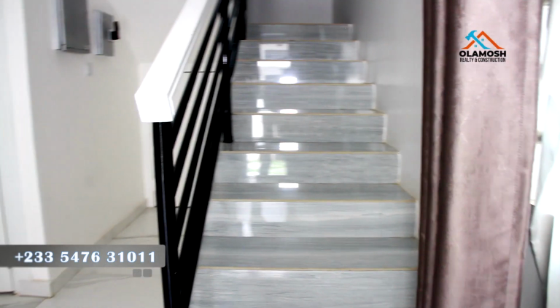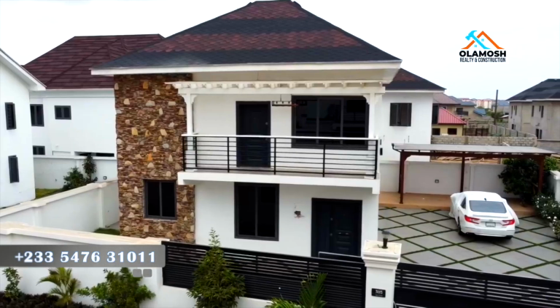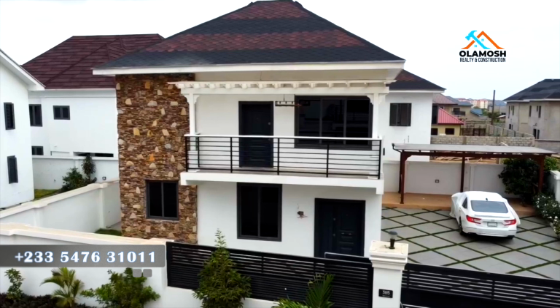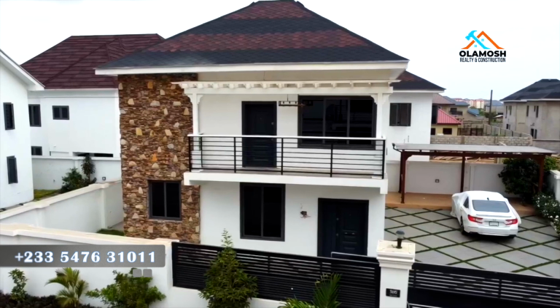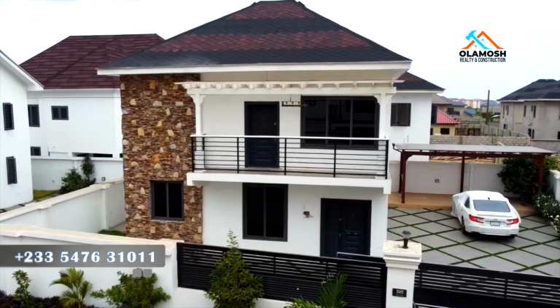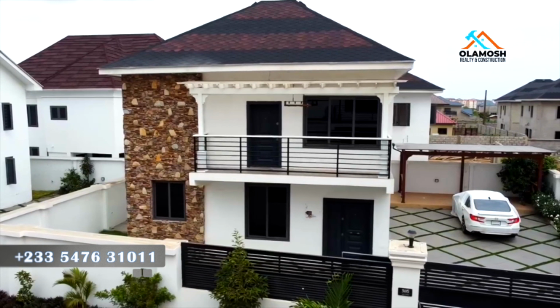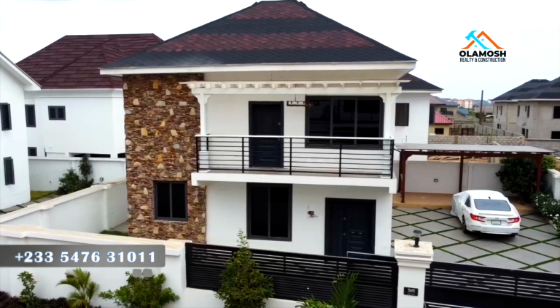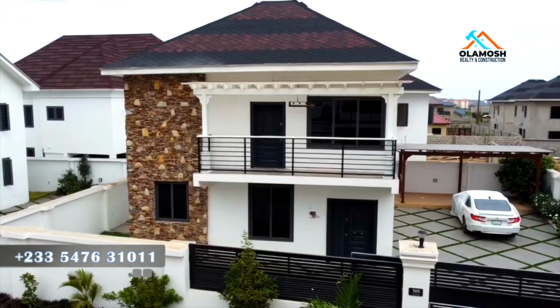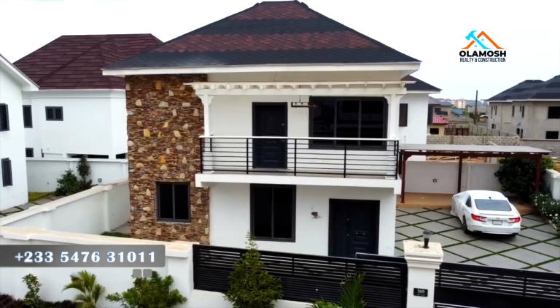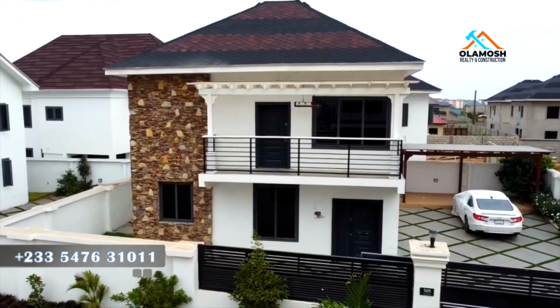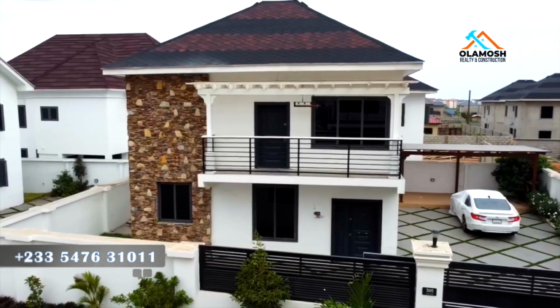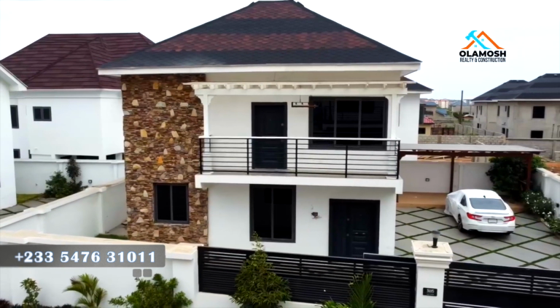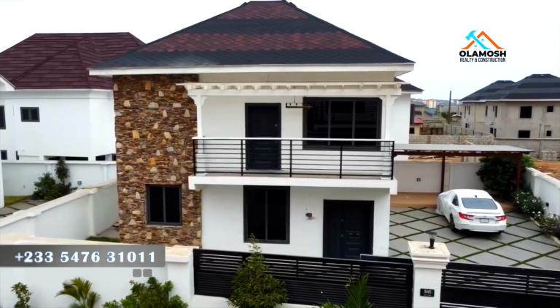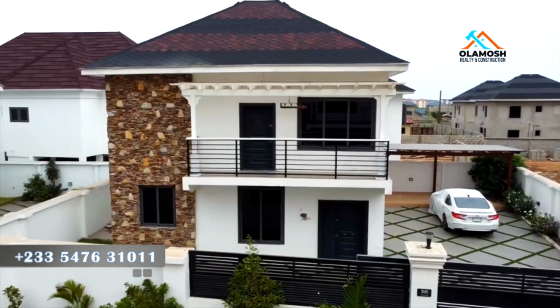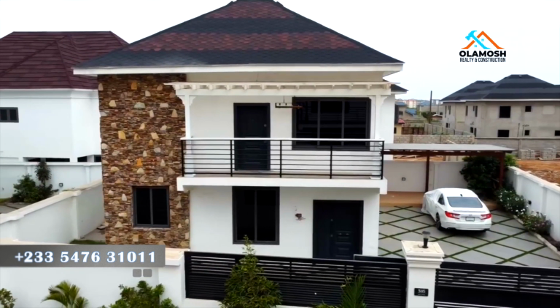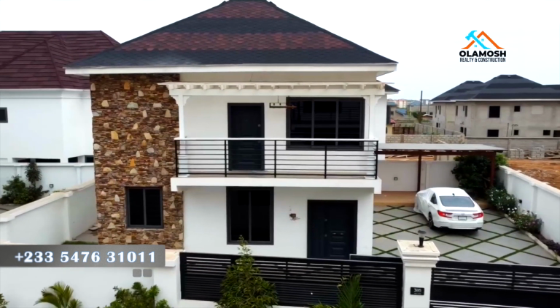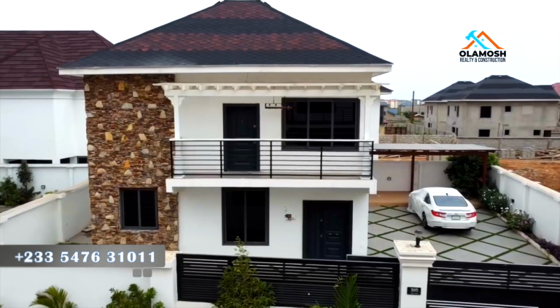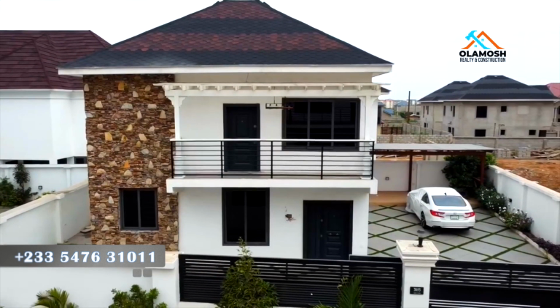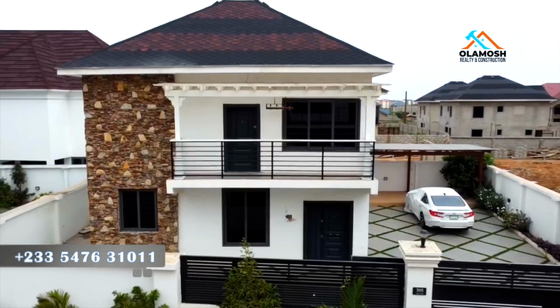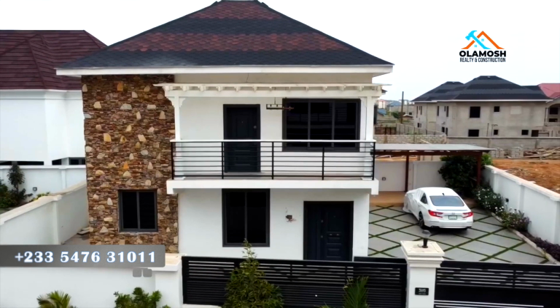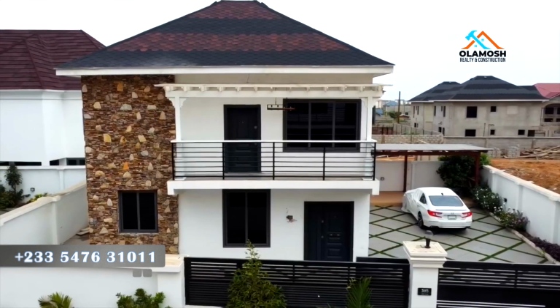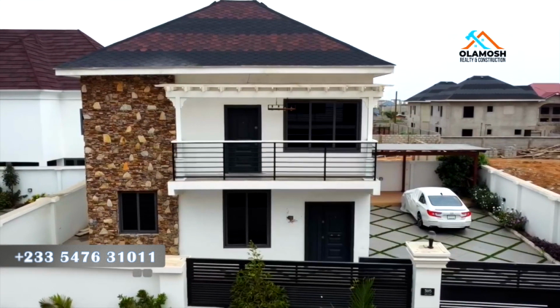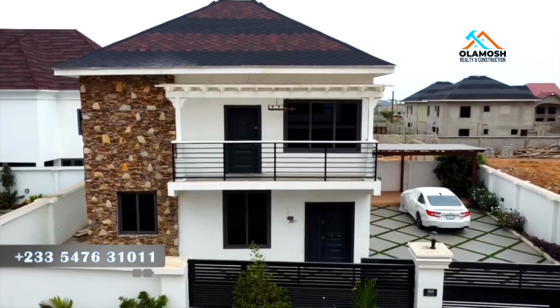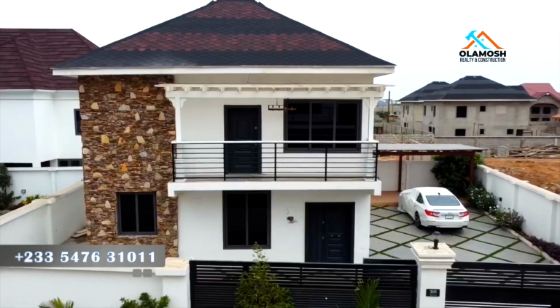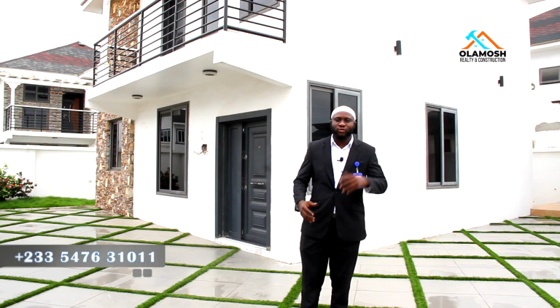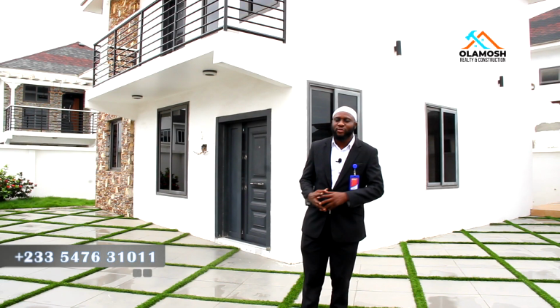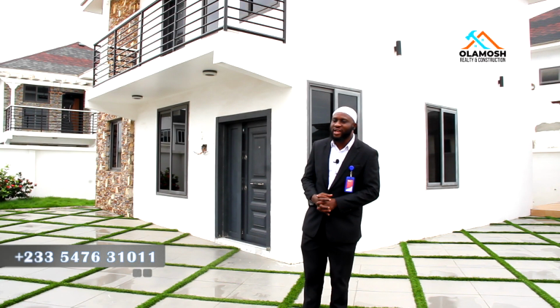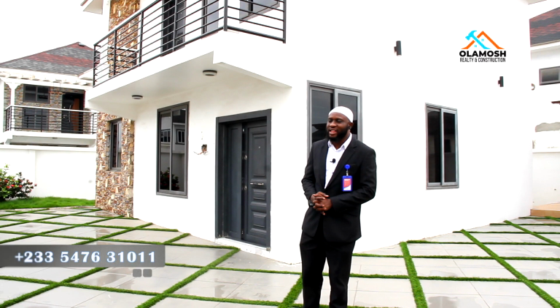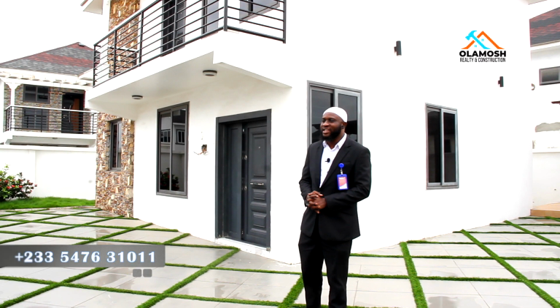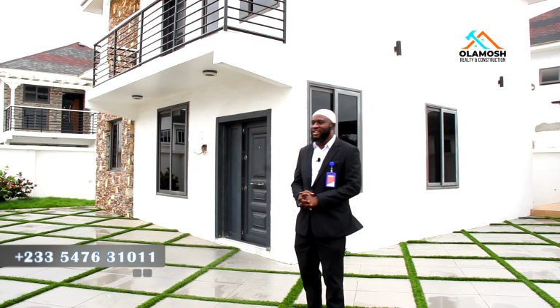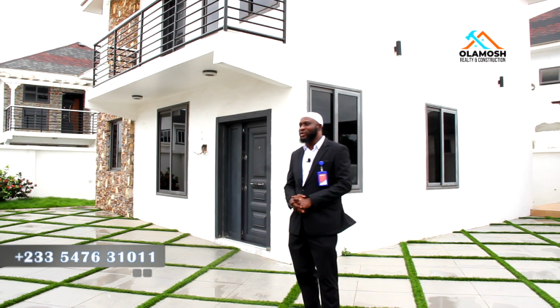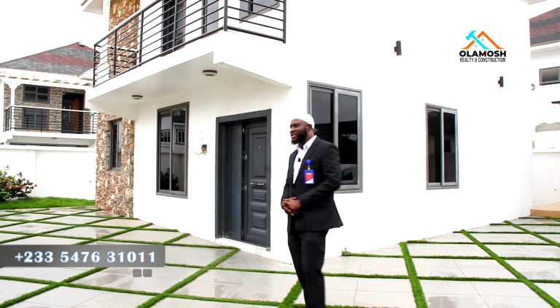I'm going to be showing you everything you need to know about this three-bedroom. Follow me and let's get started.